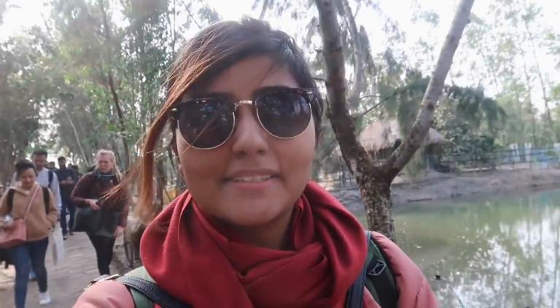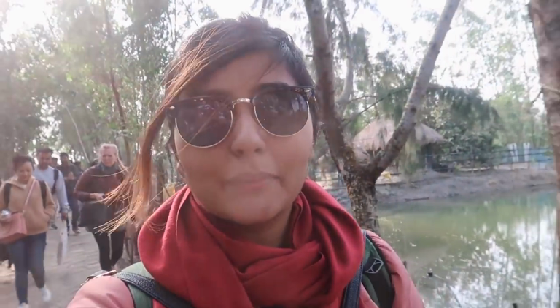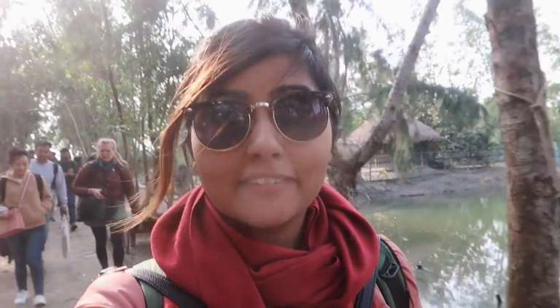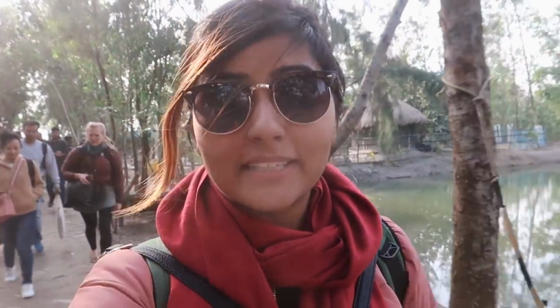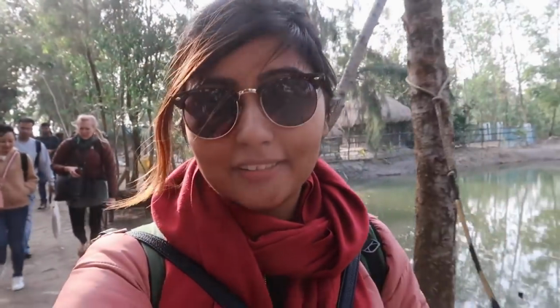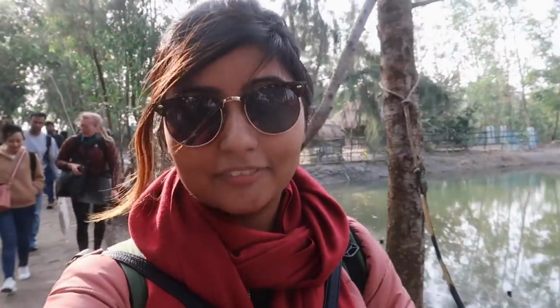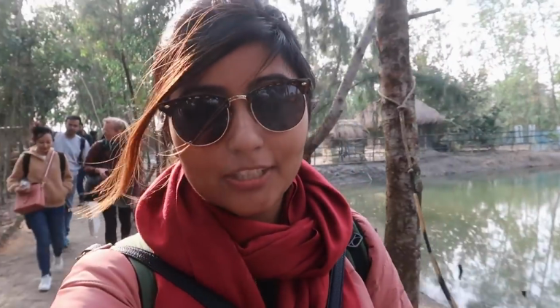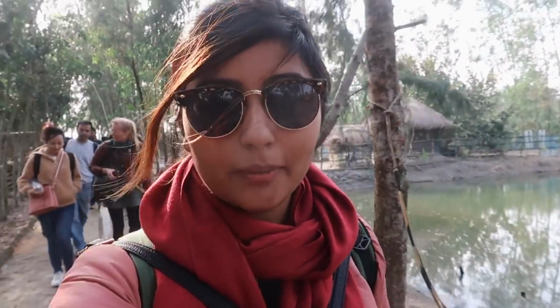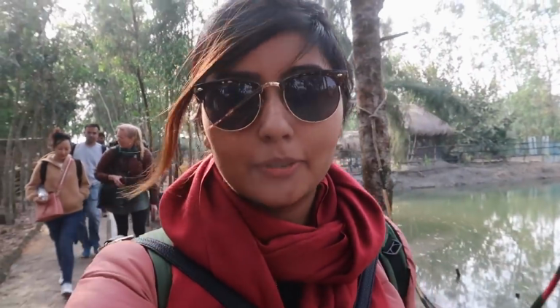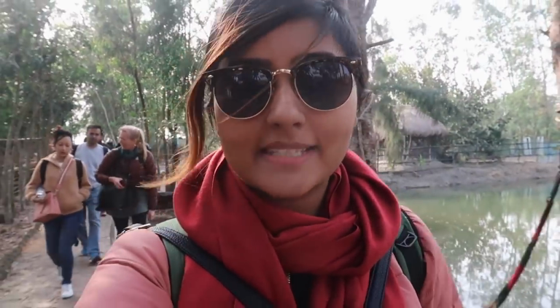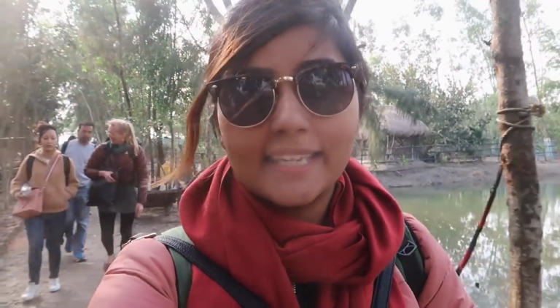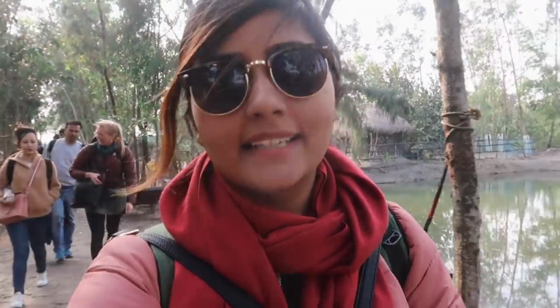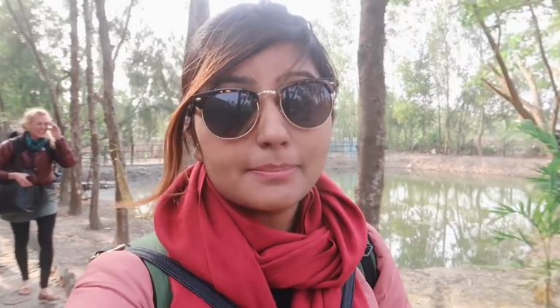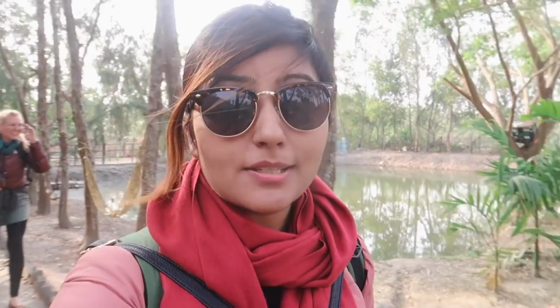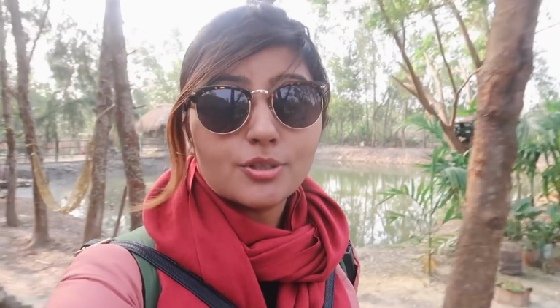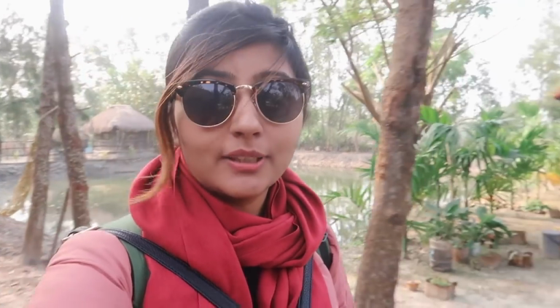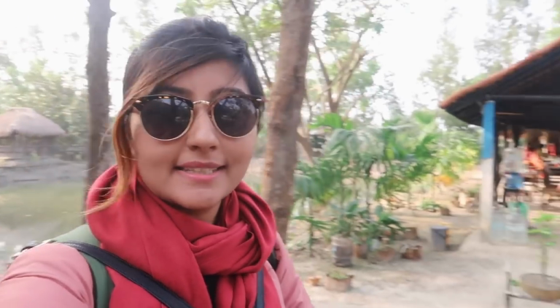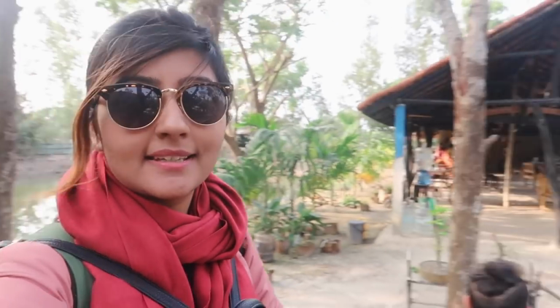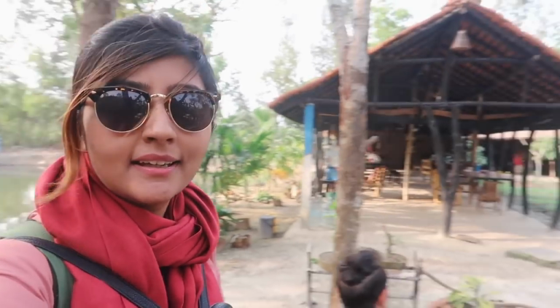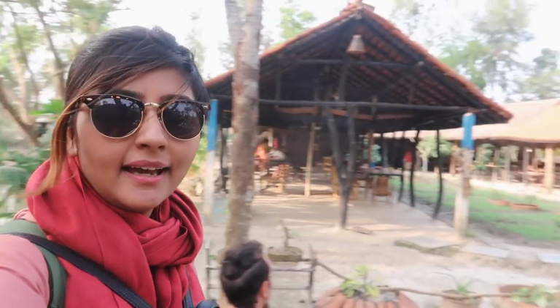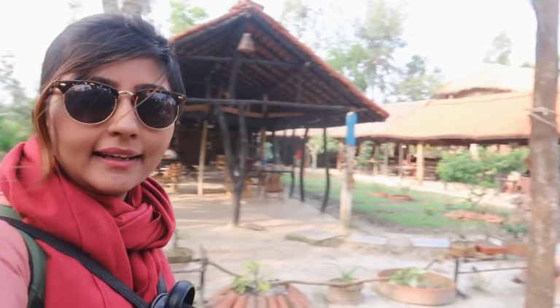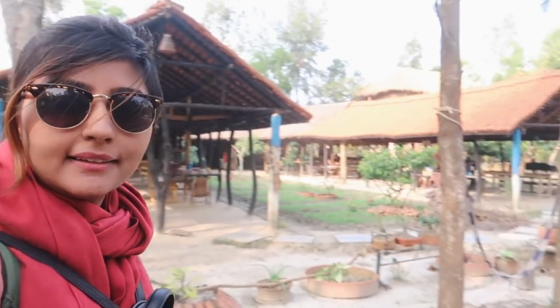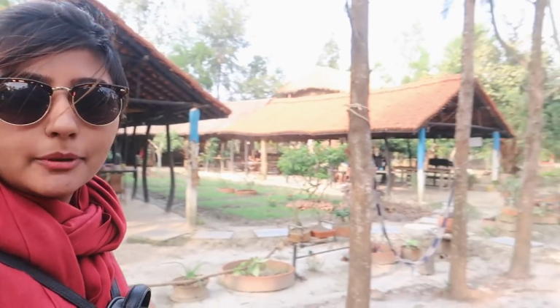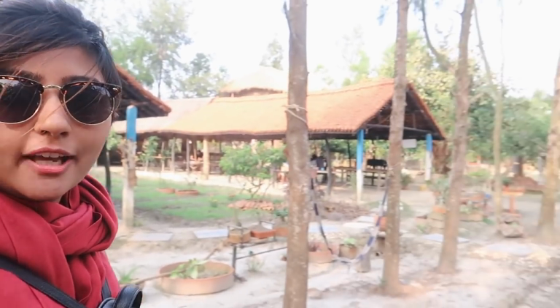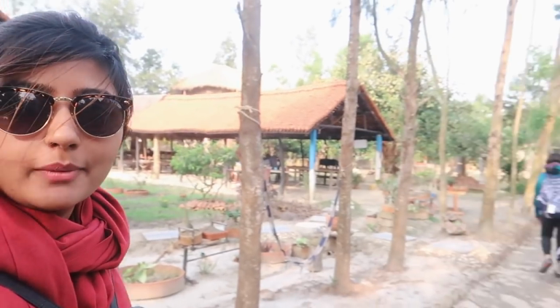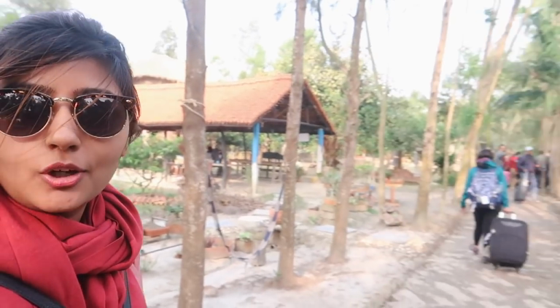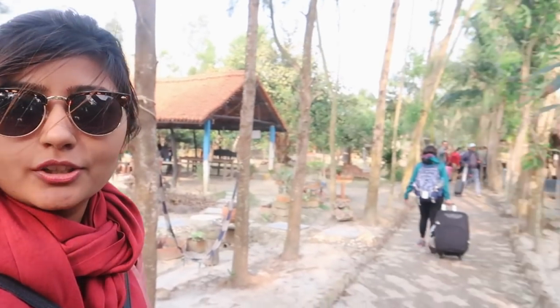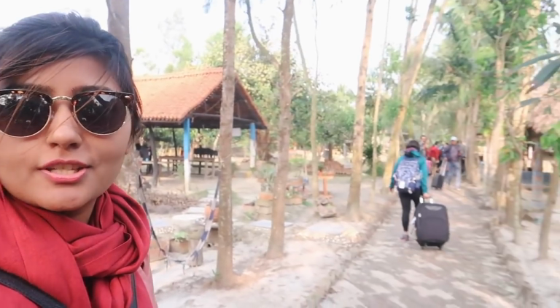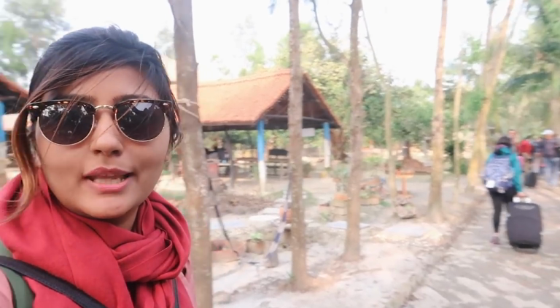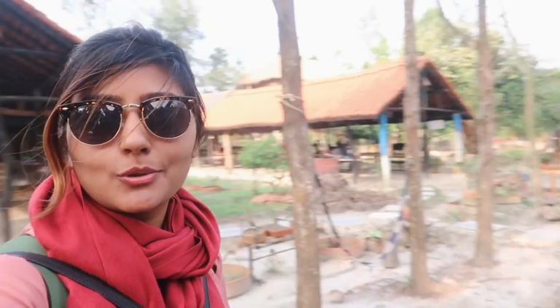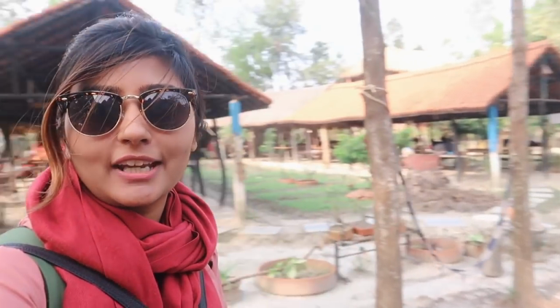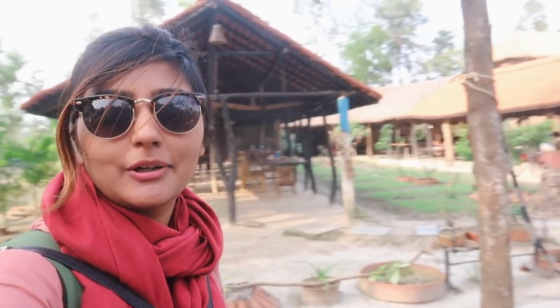We have made it to the village where we're going to be staying. This place looks so nice and I think we all have mud cottages. Let's go check it out.